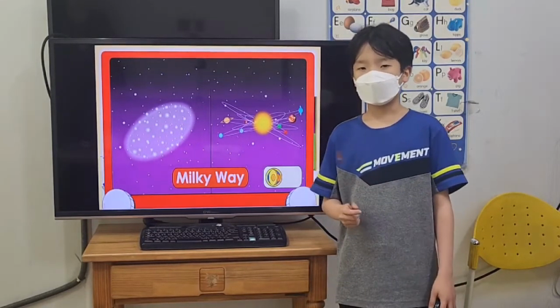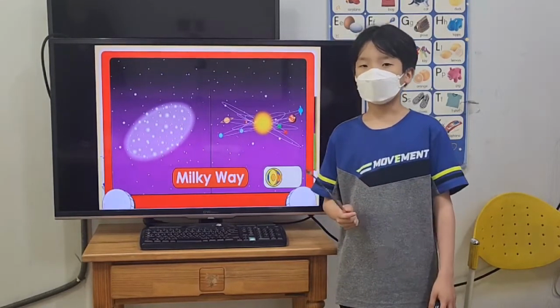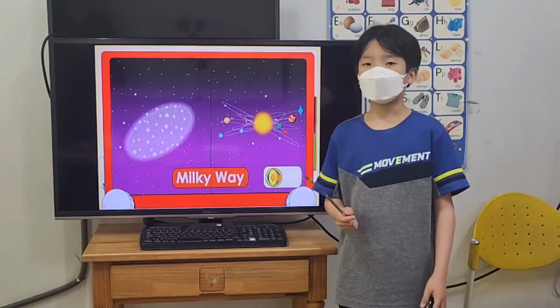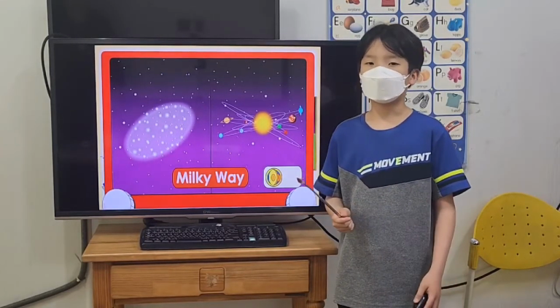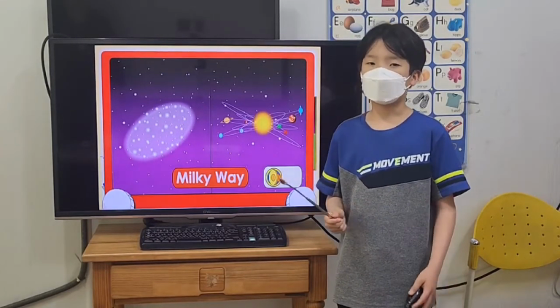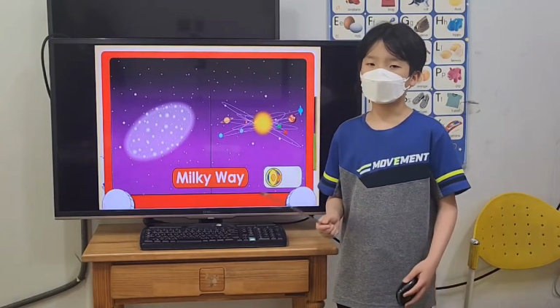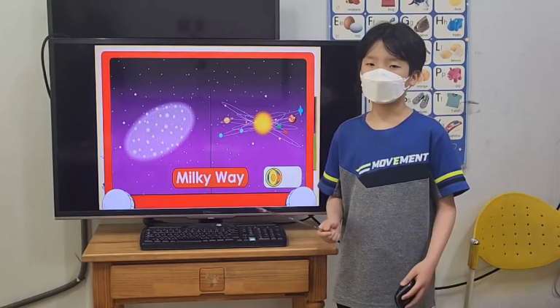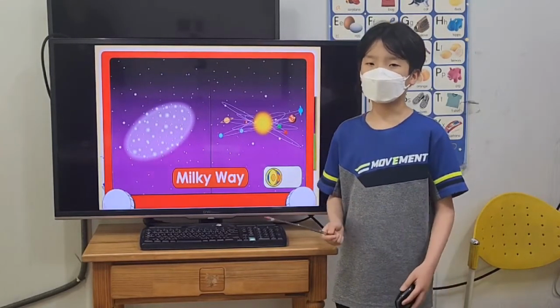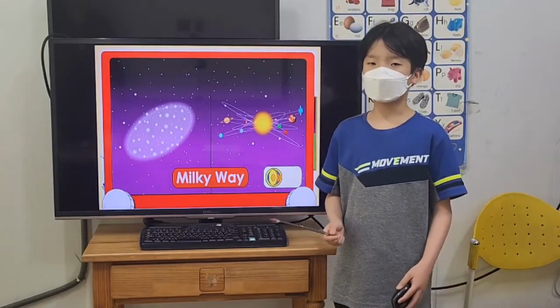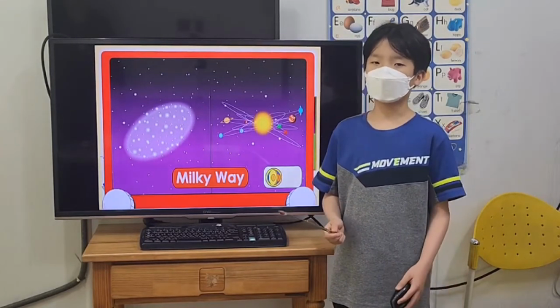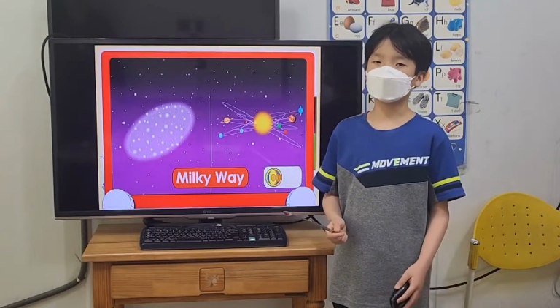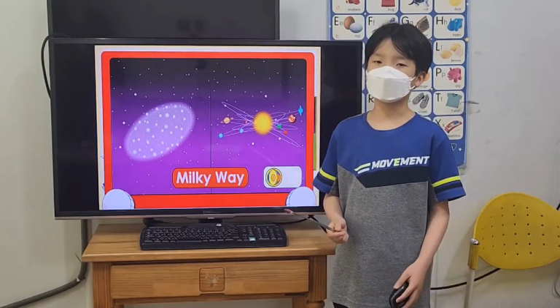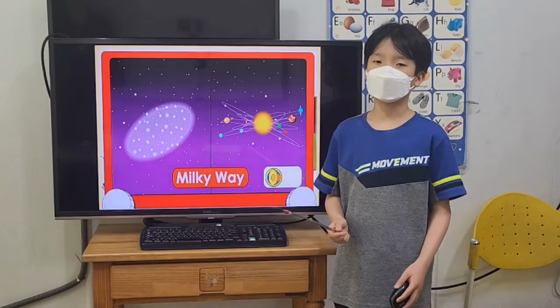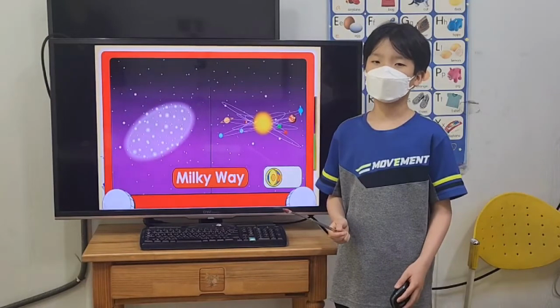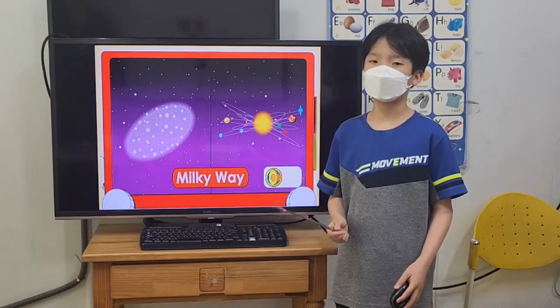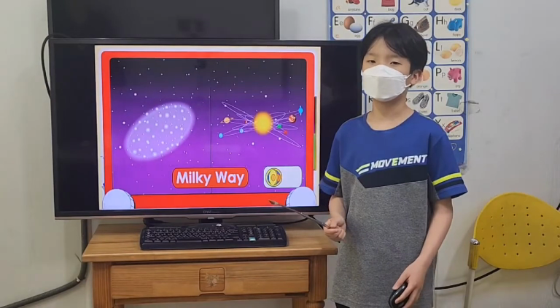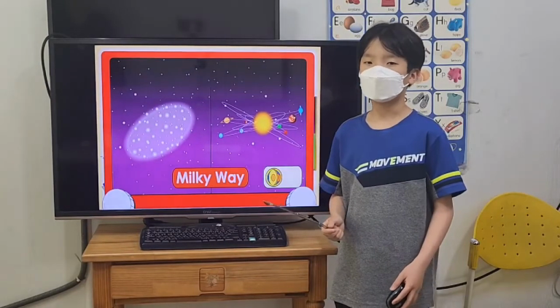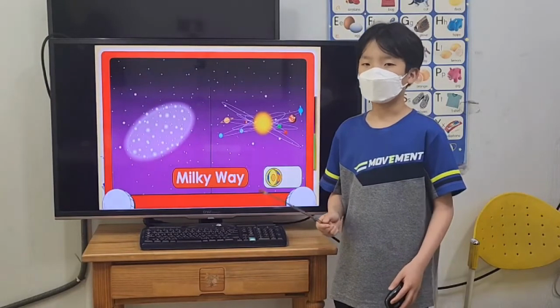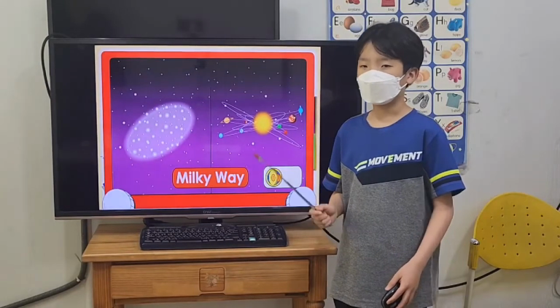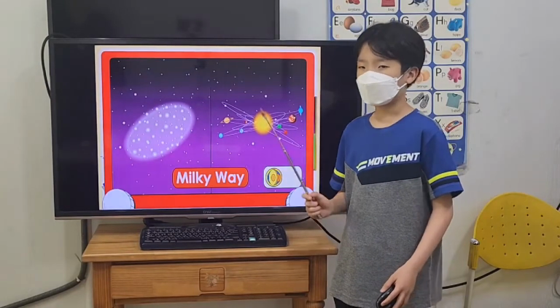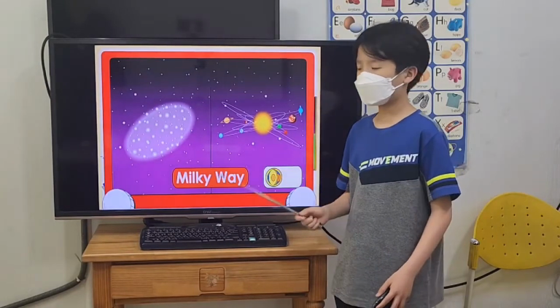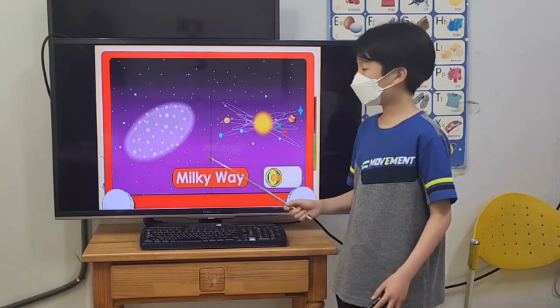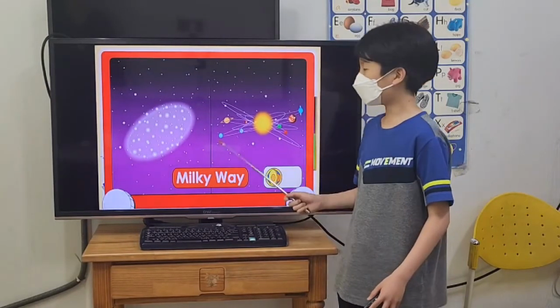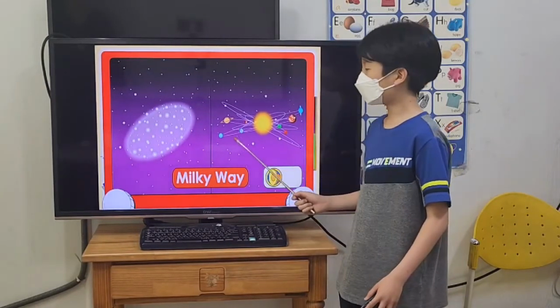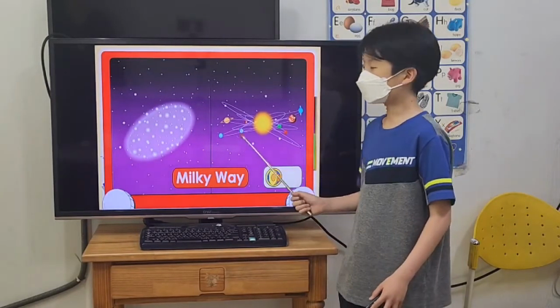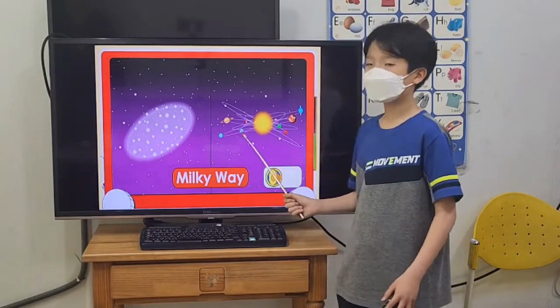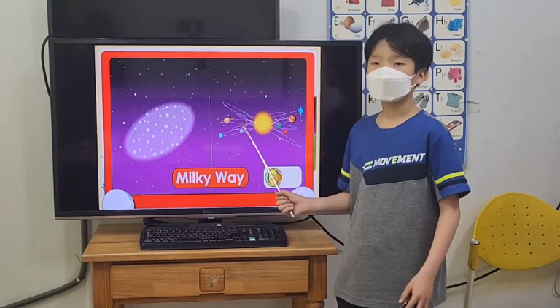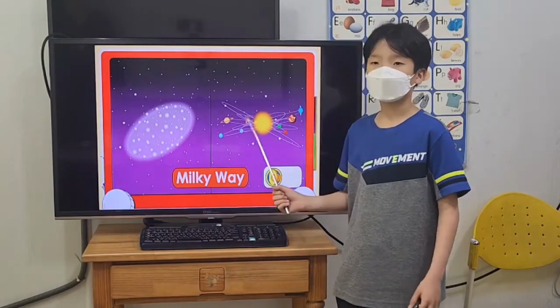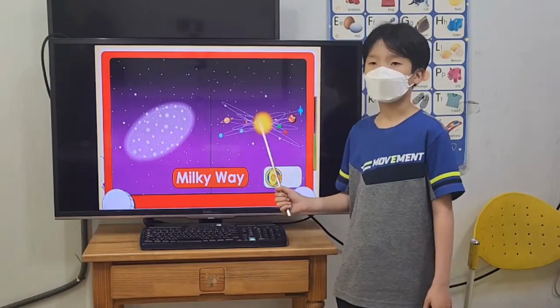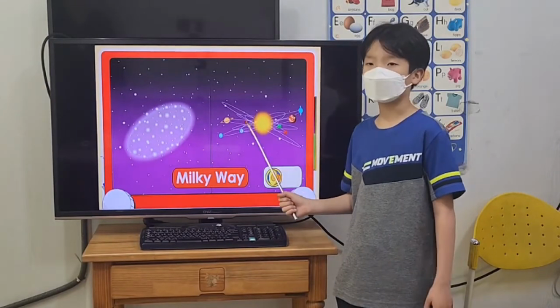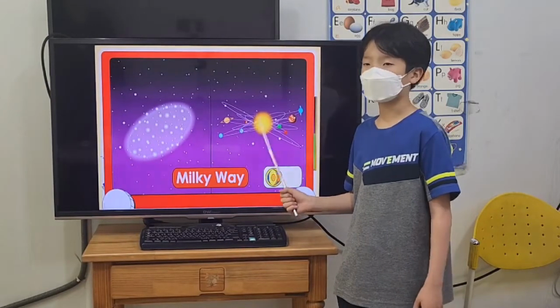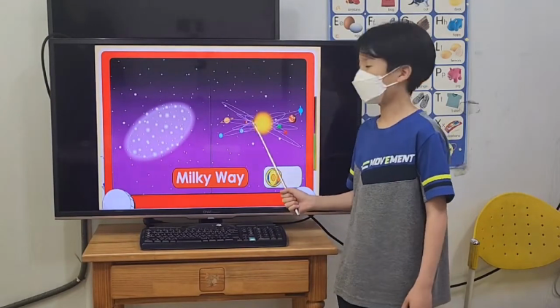Remember, our solar system is made of eight planets and the sun.